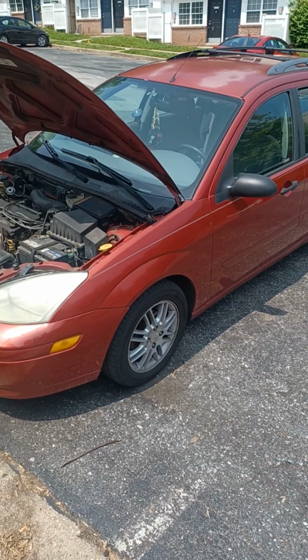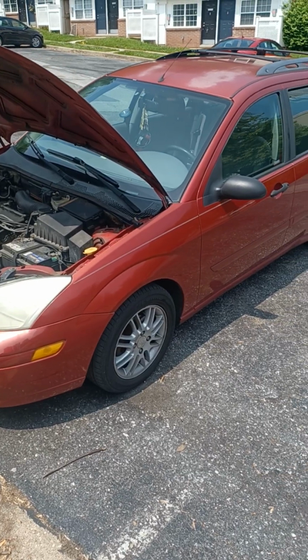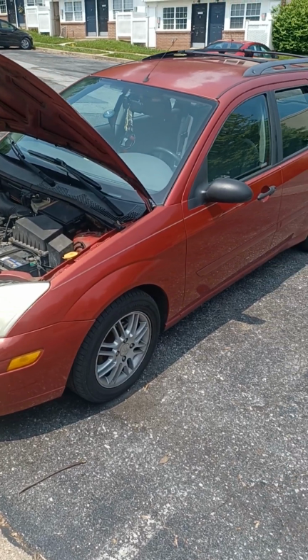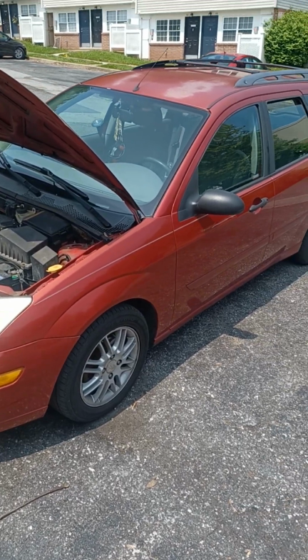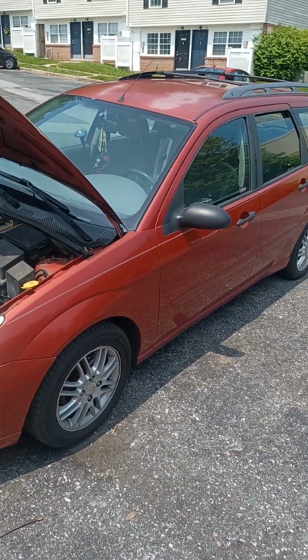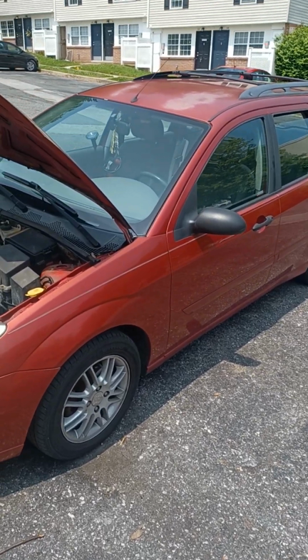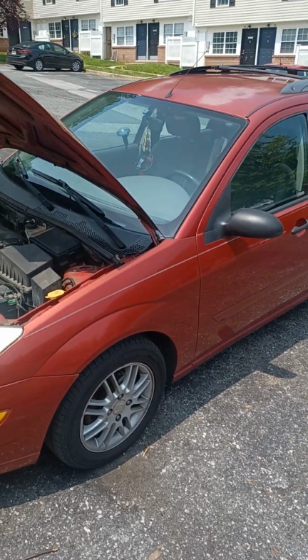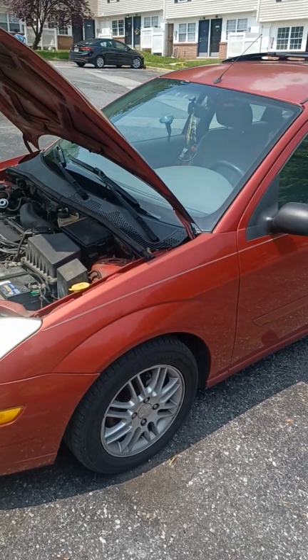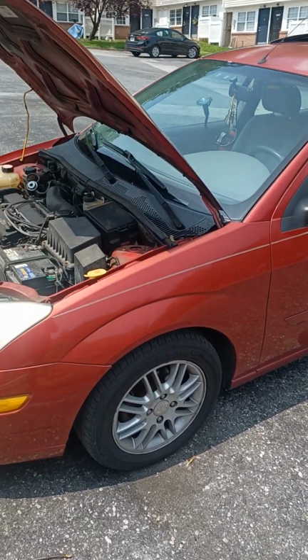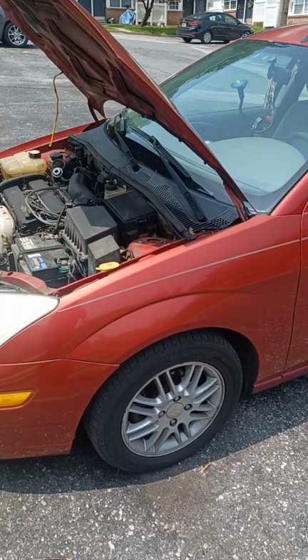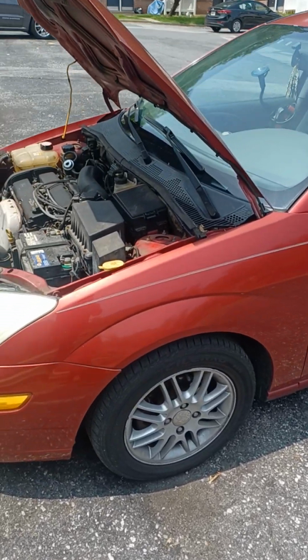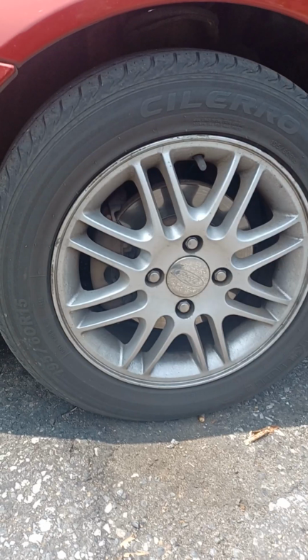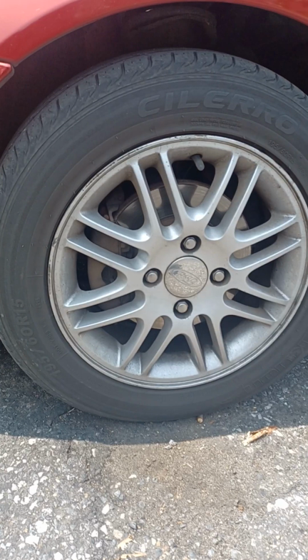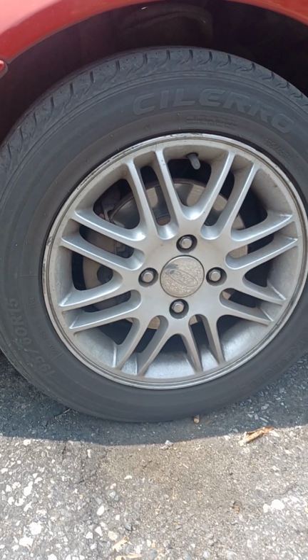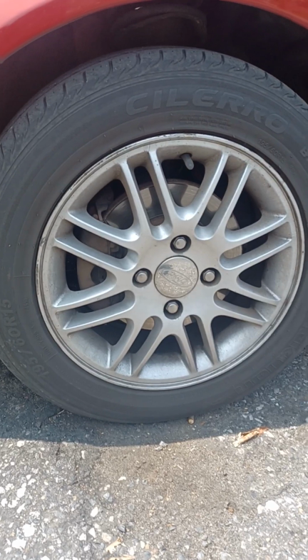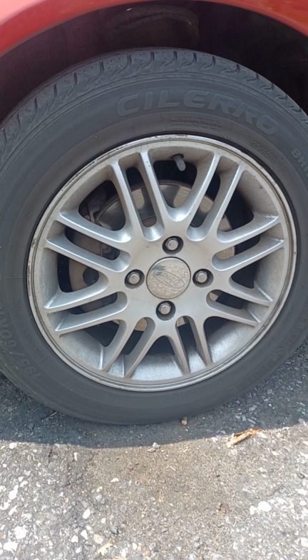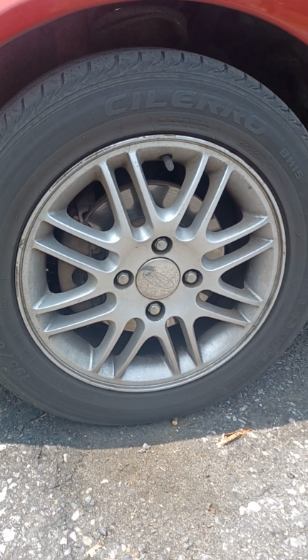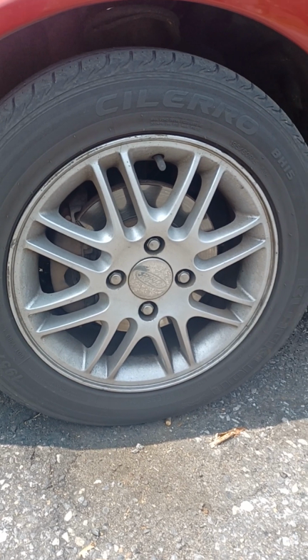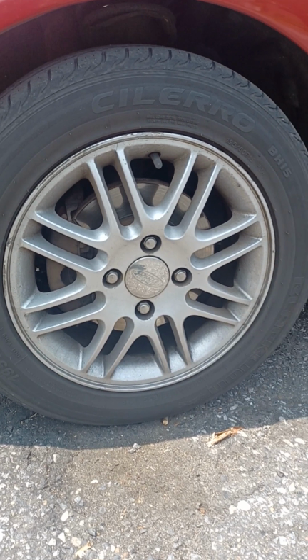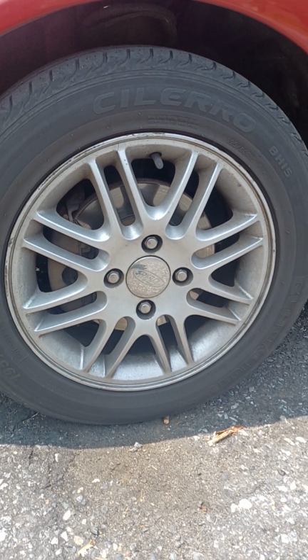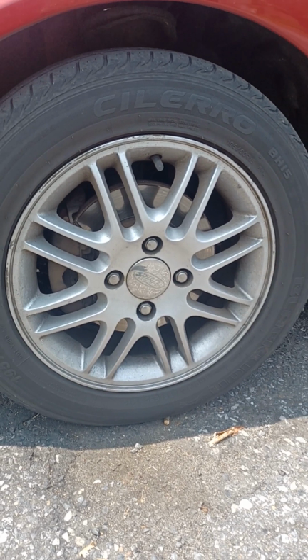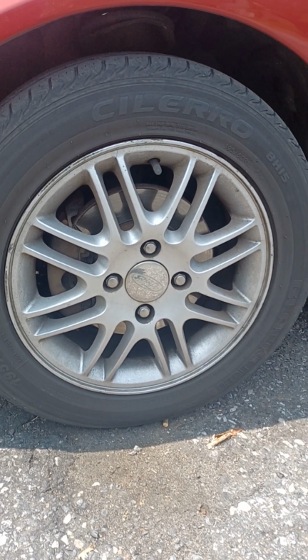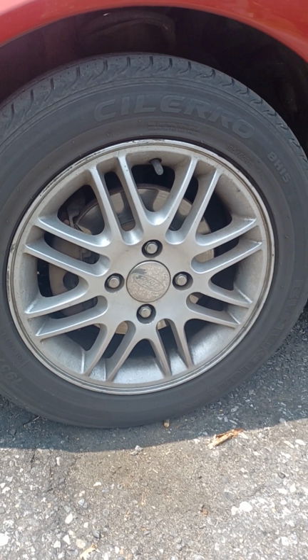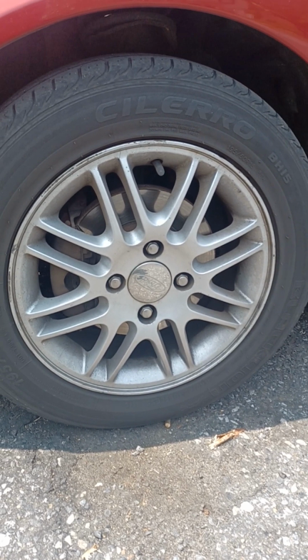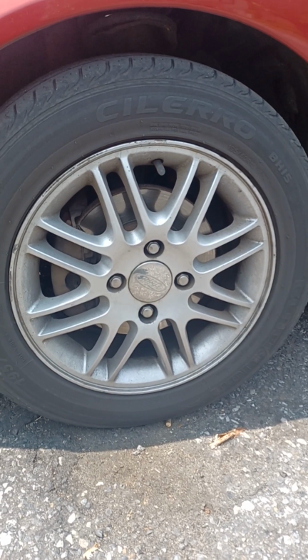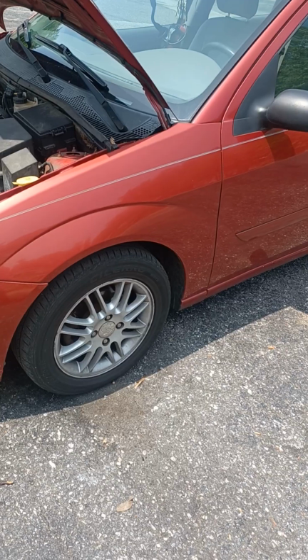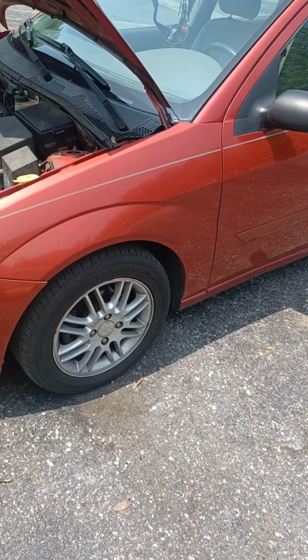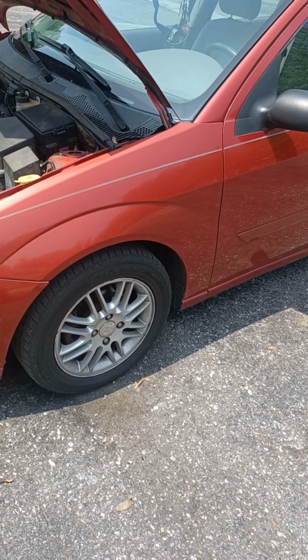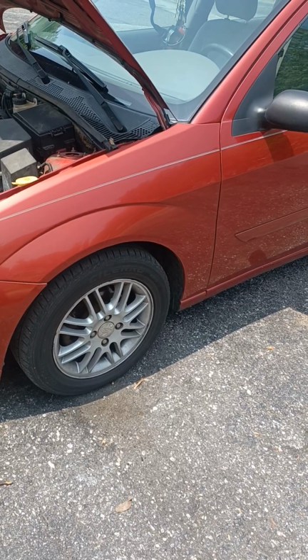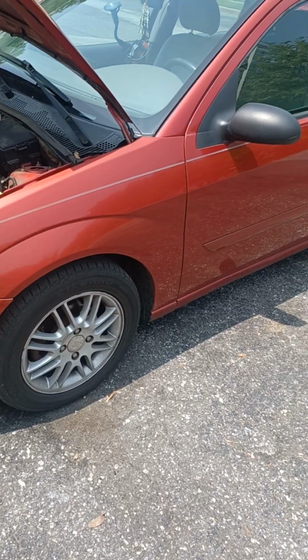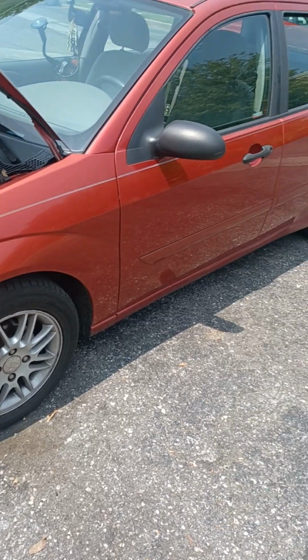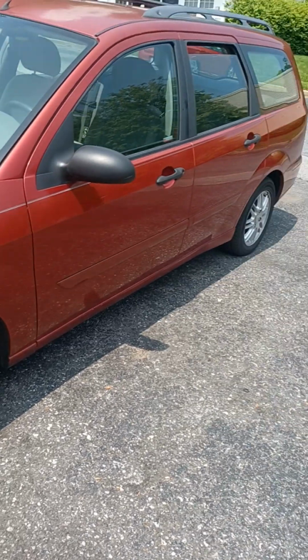We got the original factory rims, and all I gotta do is clean them up and wipe them off. All the center caps are still there.